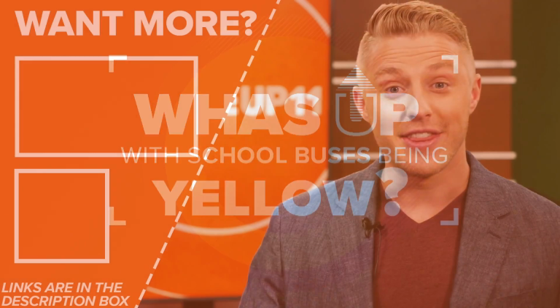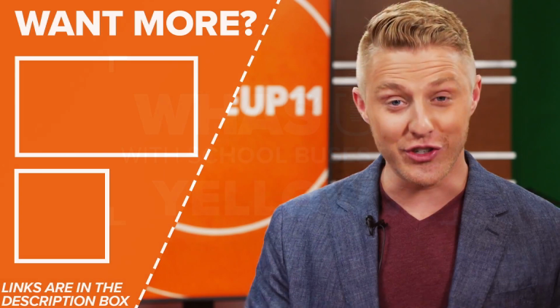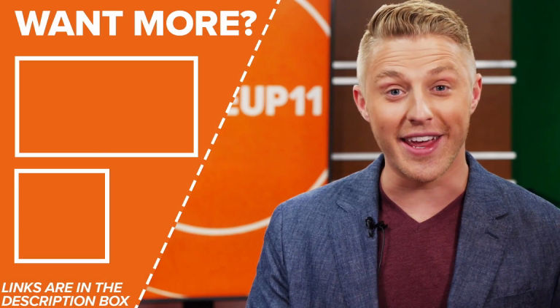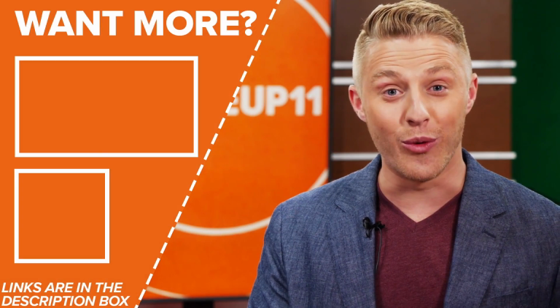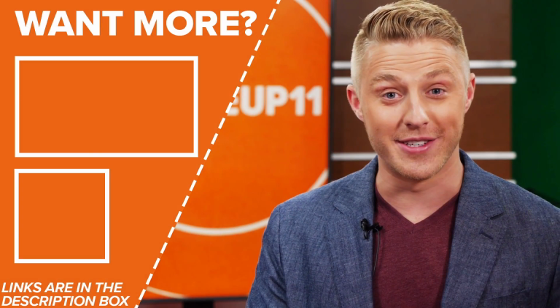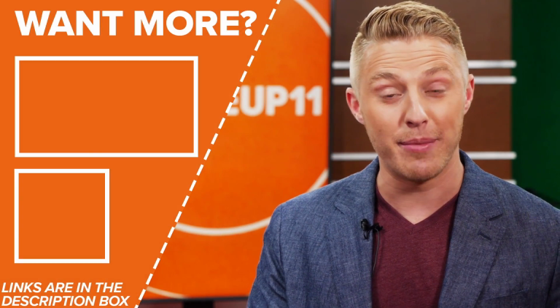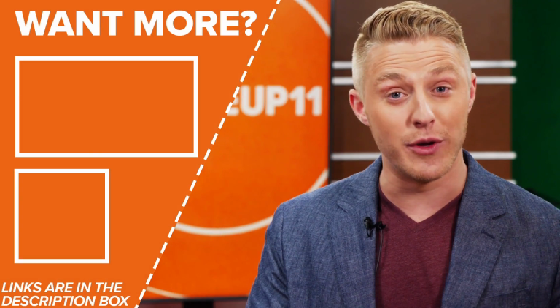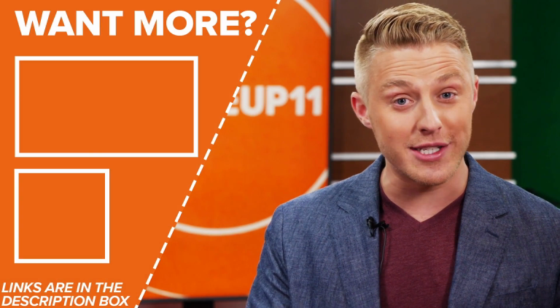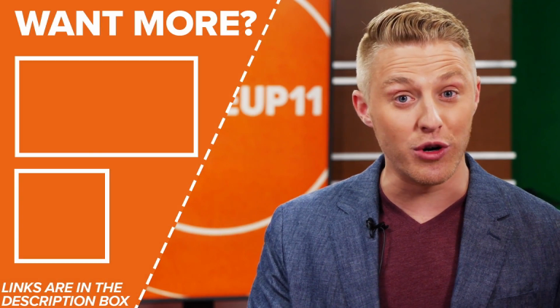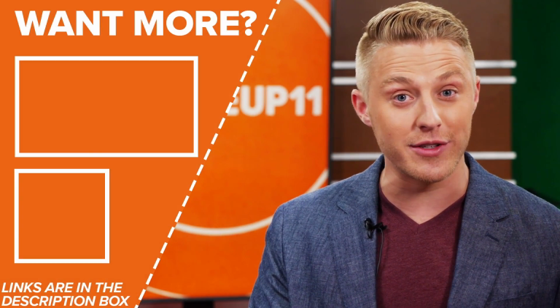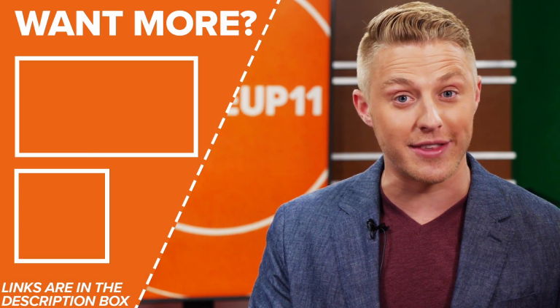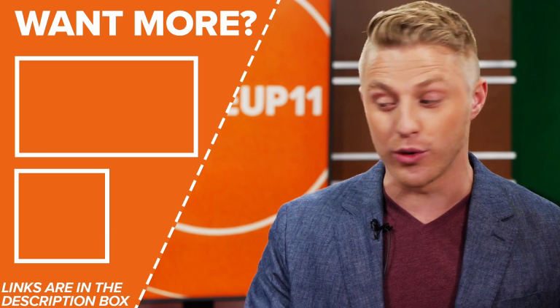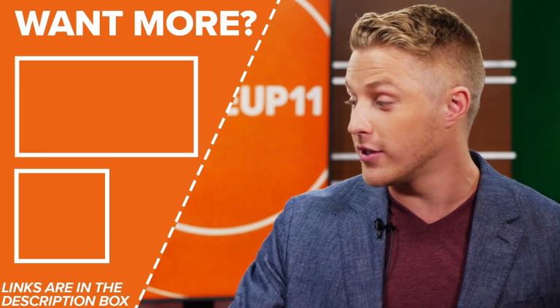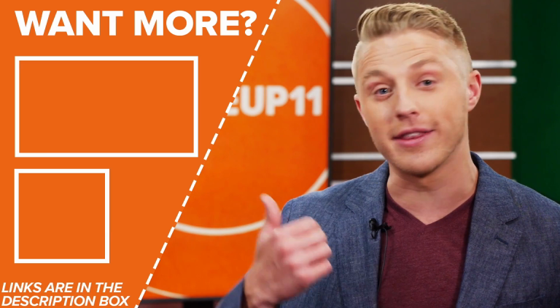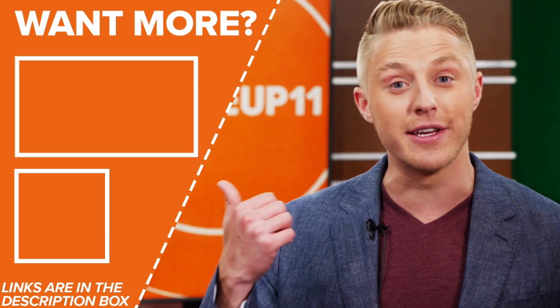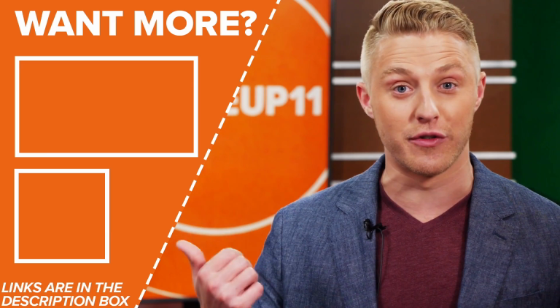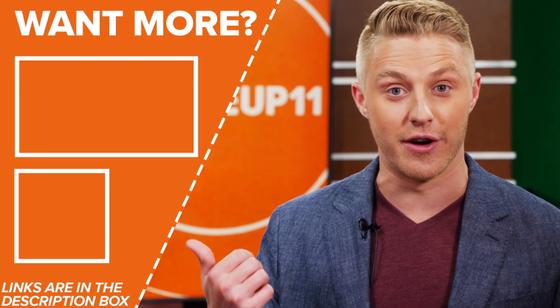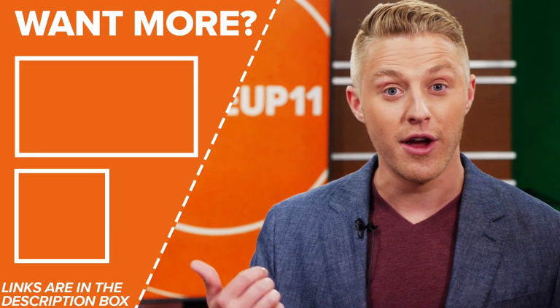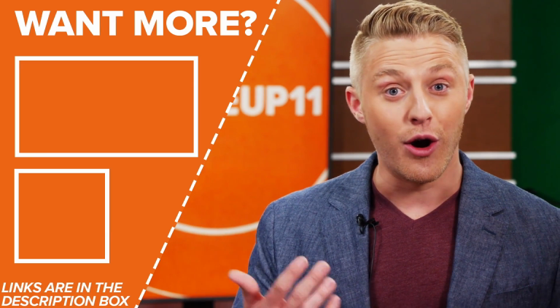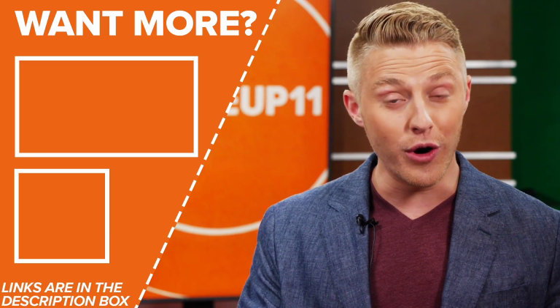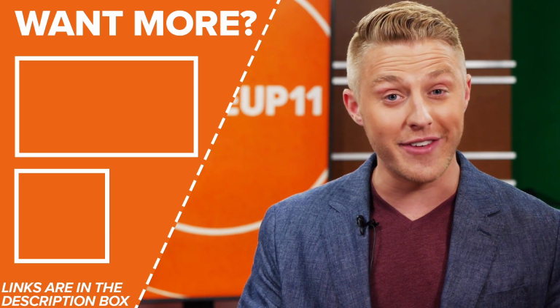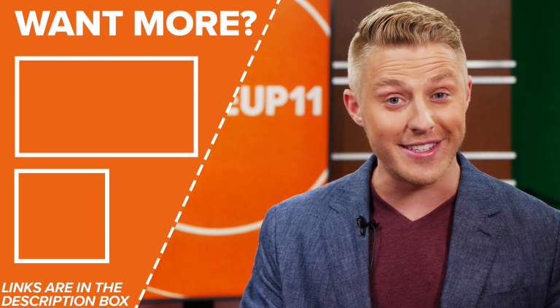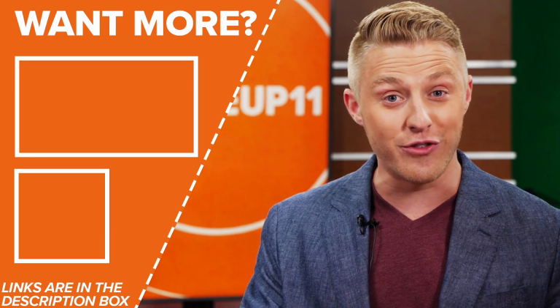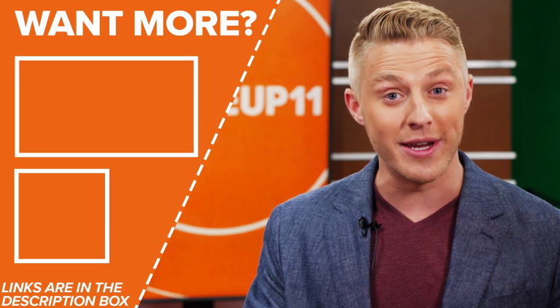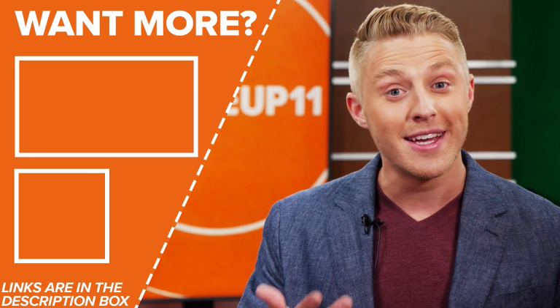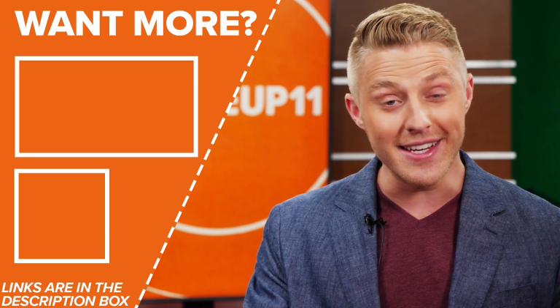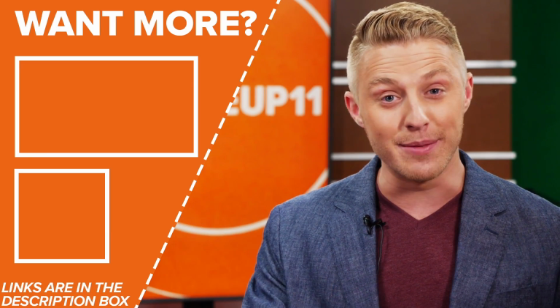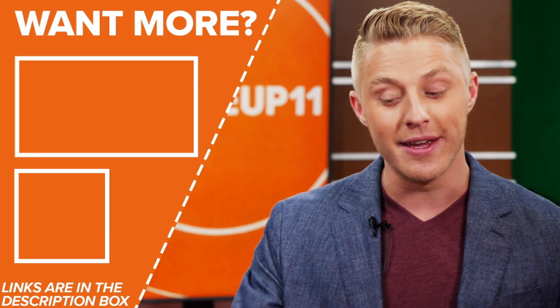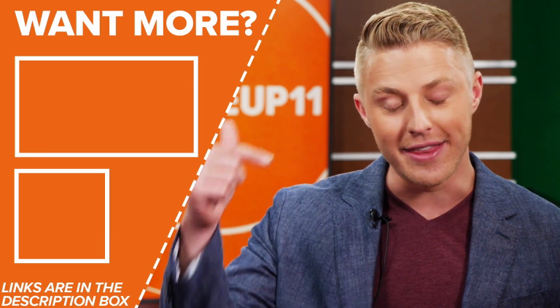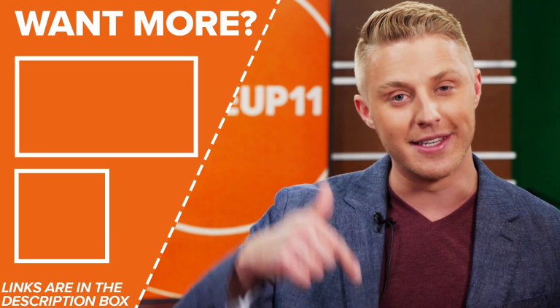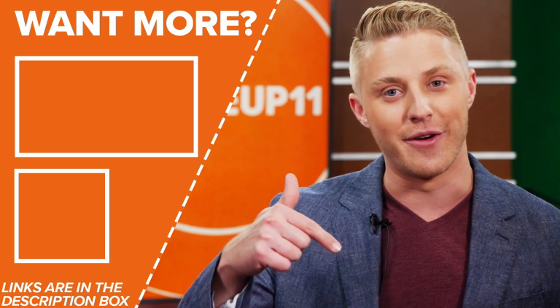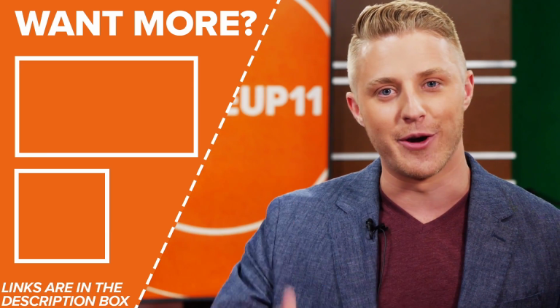Thanks for checking out What's Up. If you want to see more videos like this one, click on the links over here, or if you have an idea for me, send it to me at the links down here.